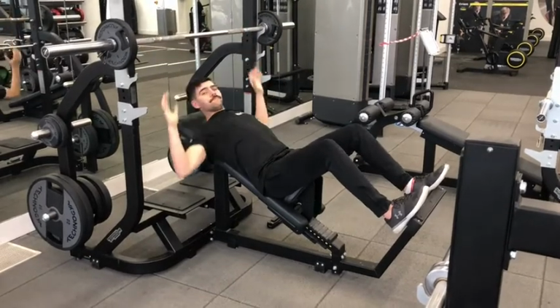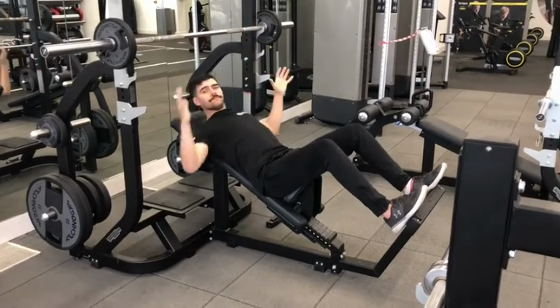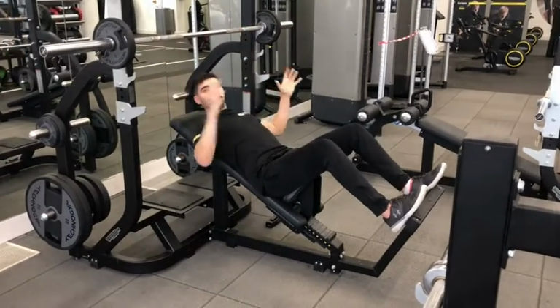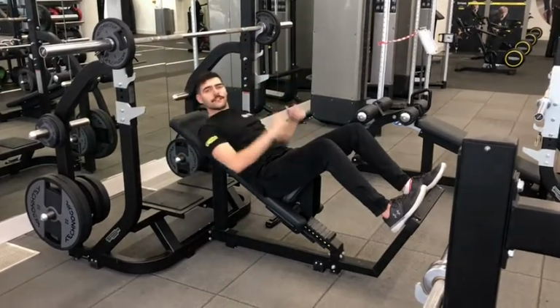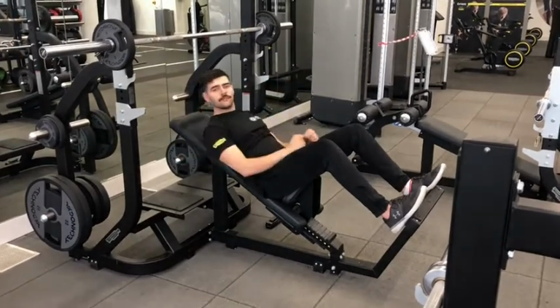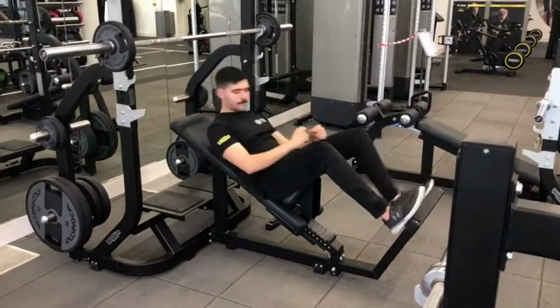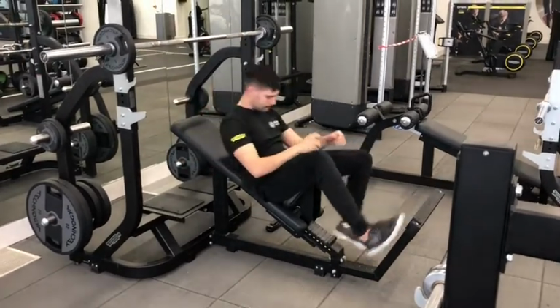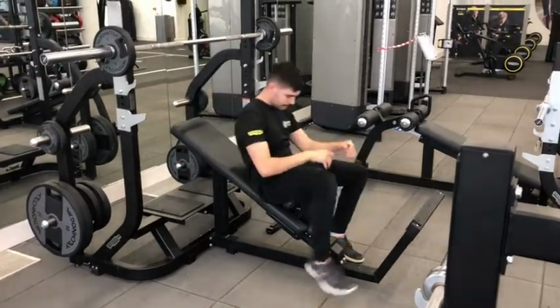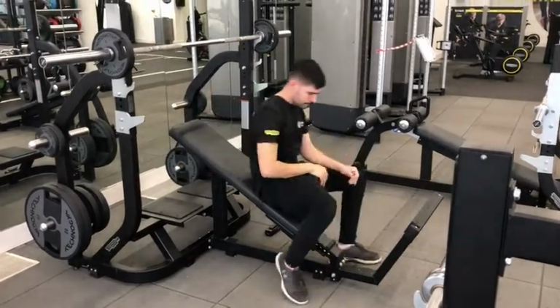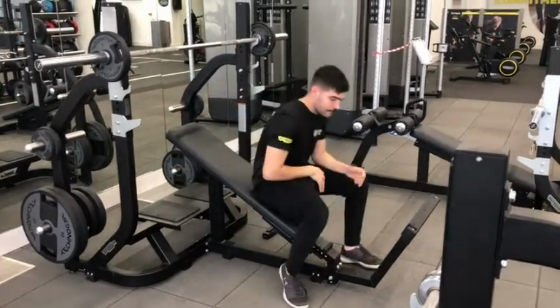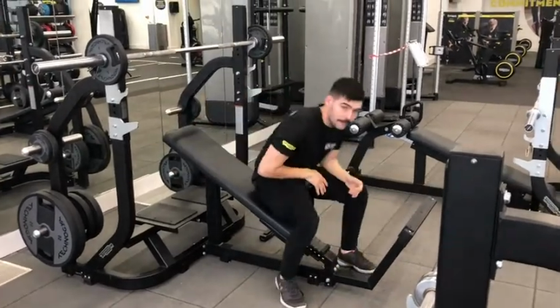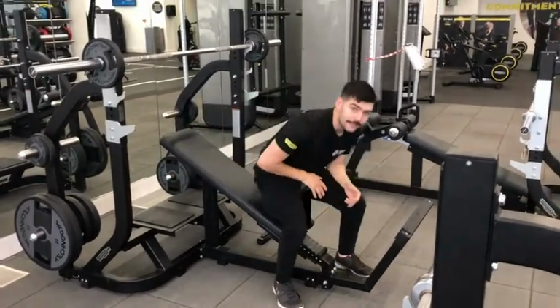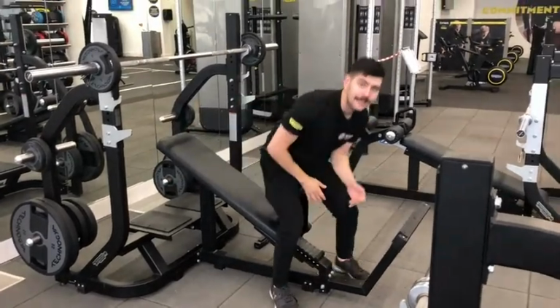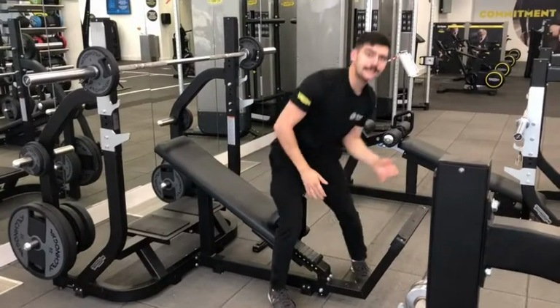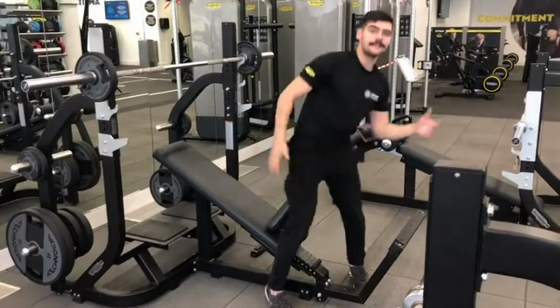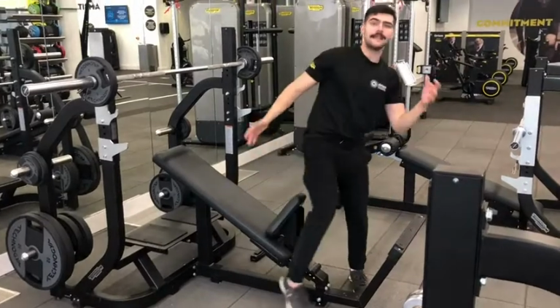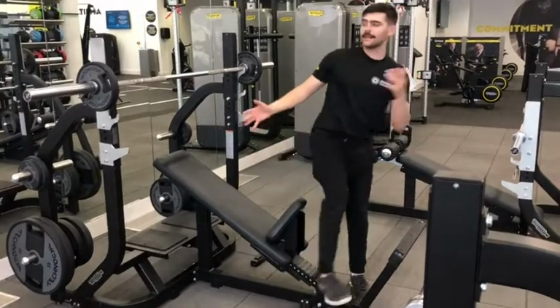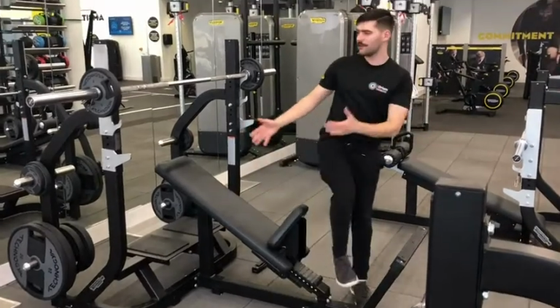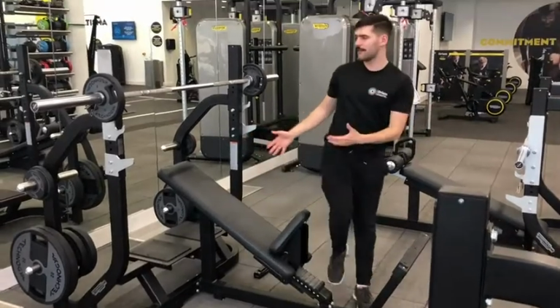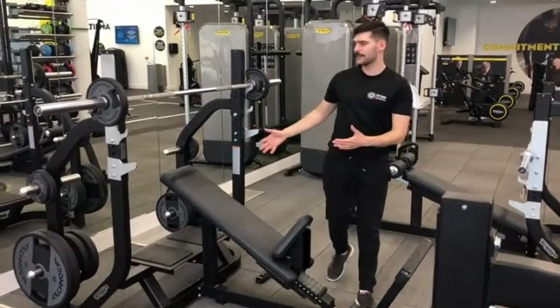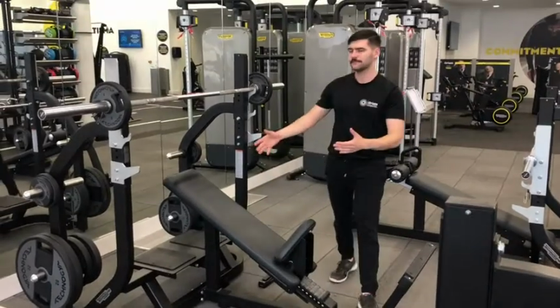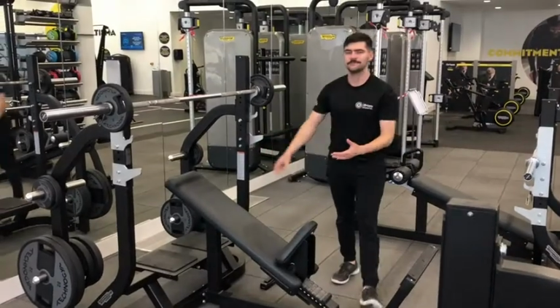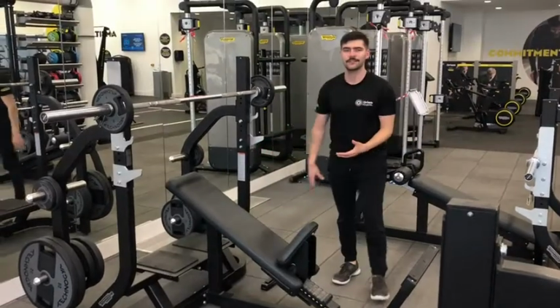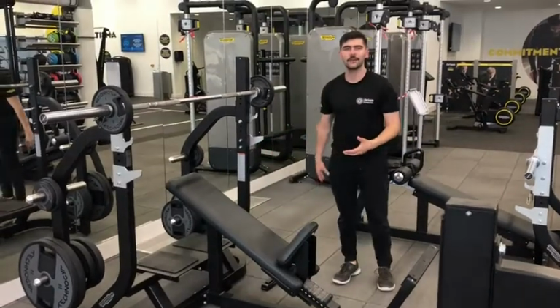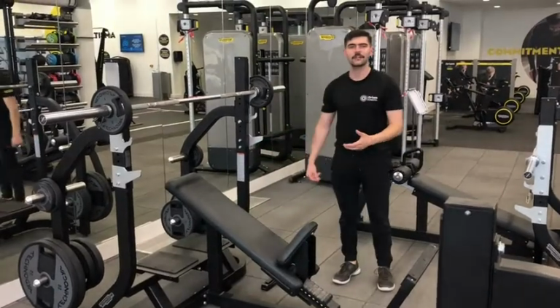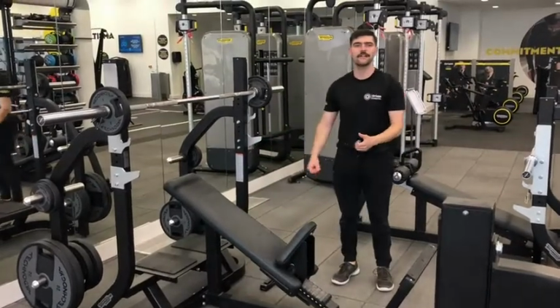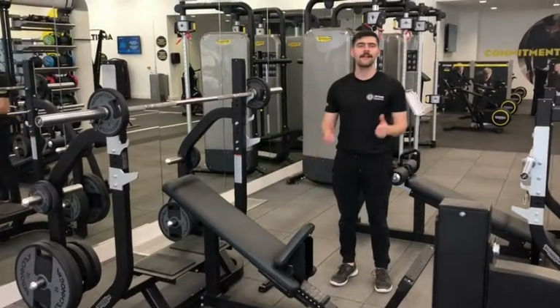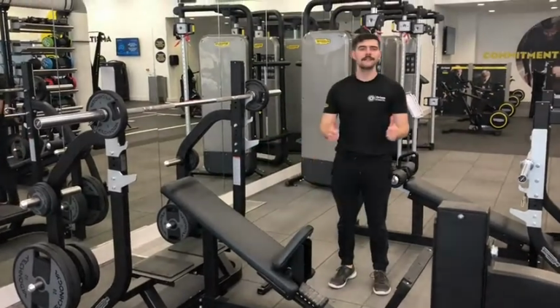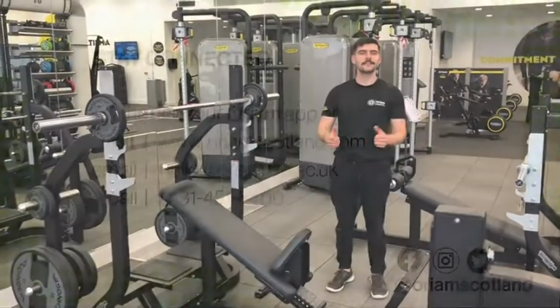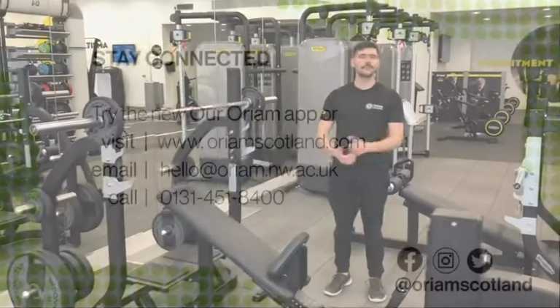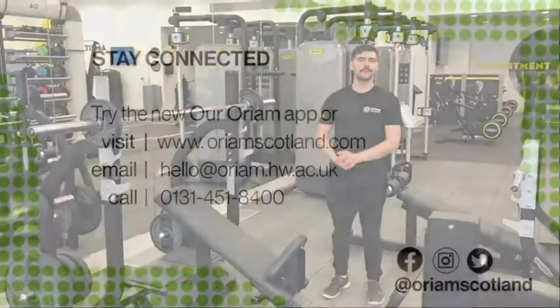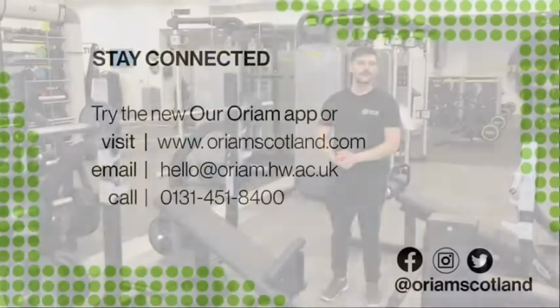Nice and comfortable. And that is the incline bench. Thanks for watching, stay tuned for the next one.